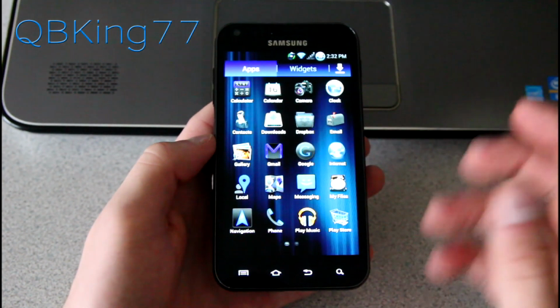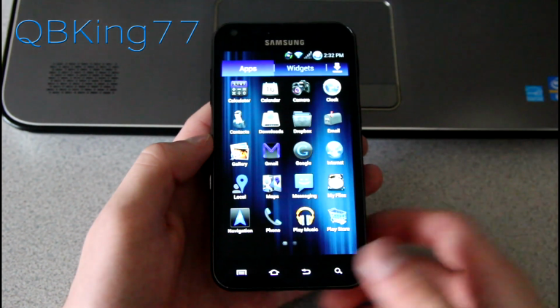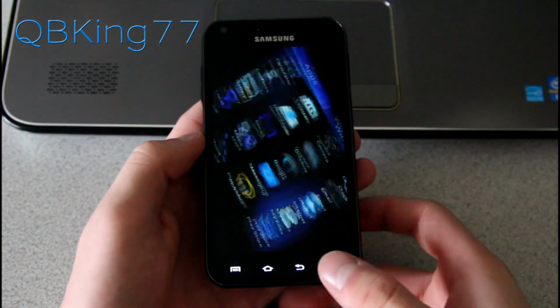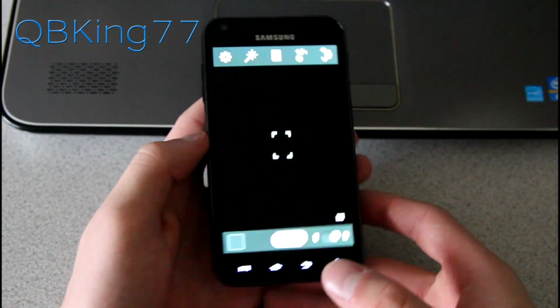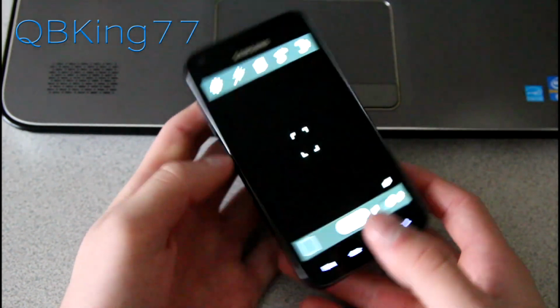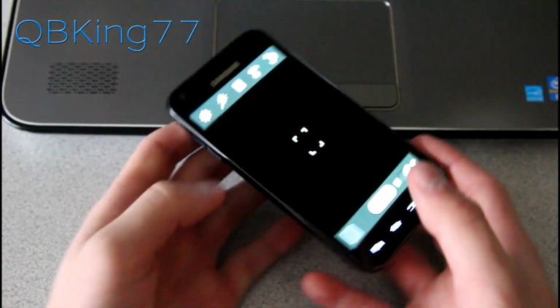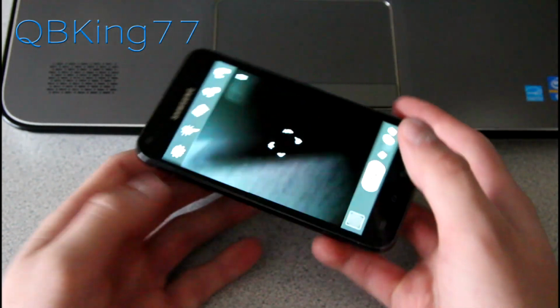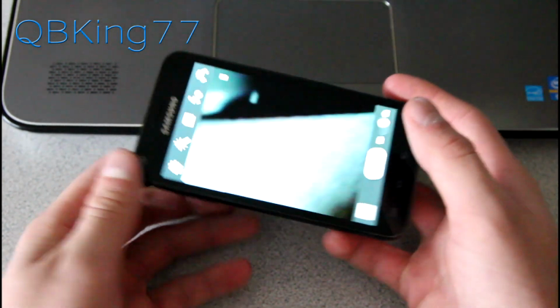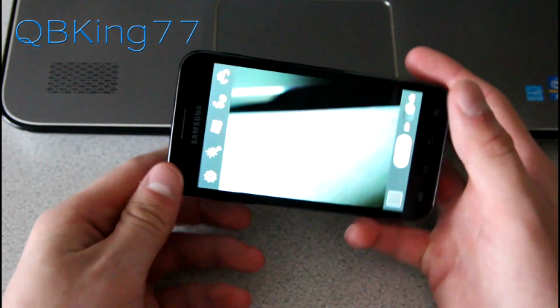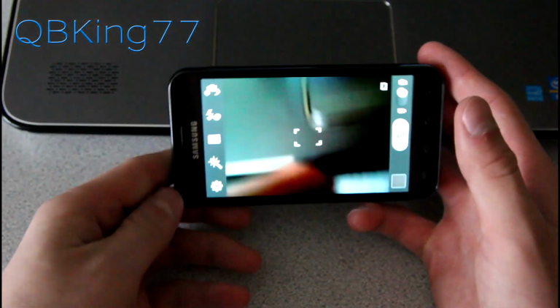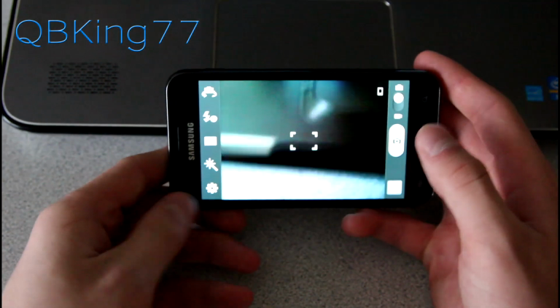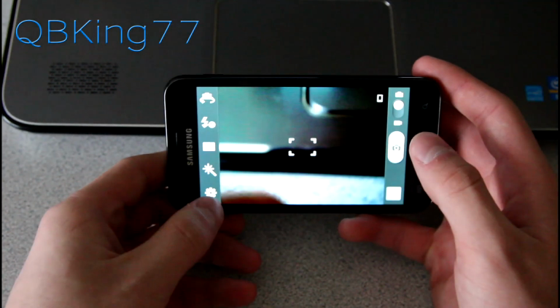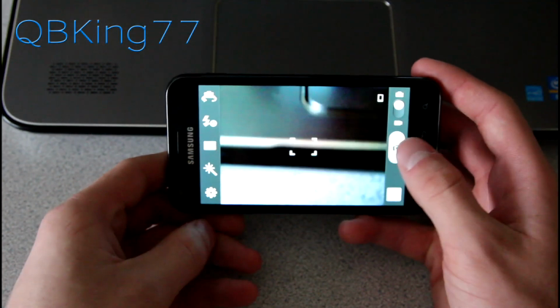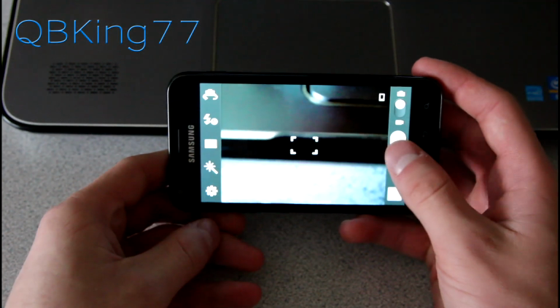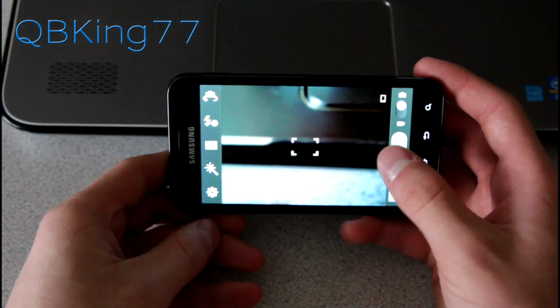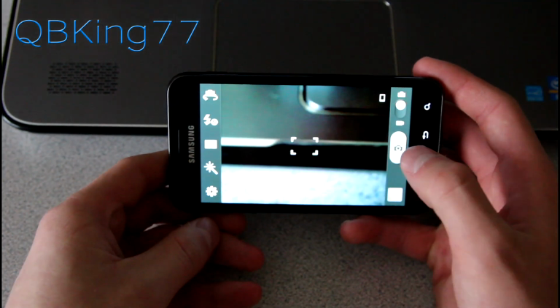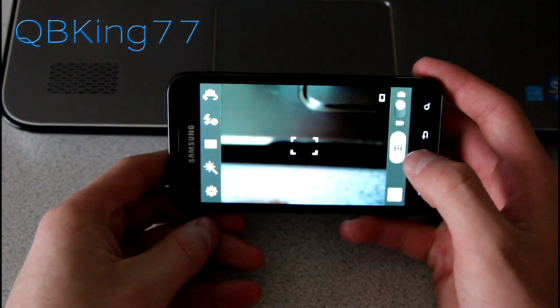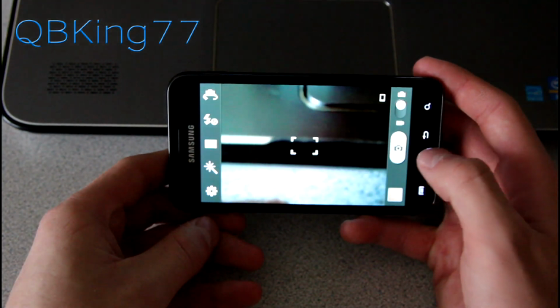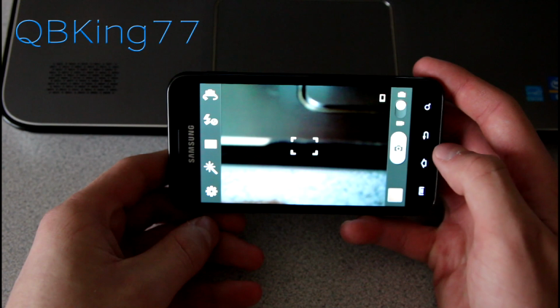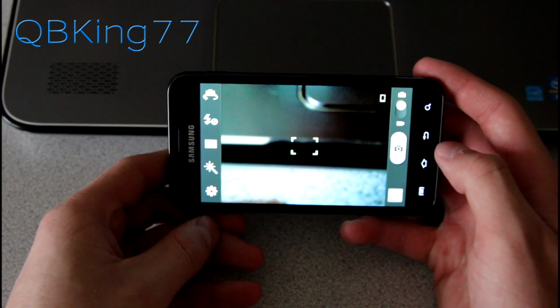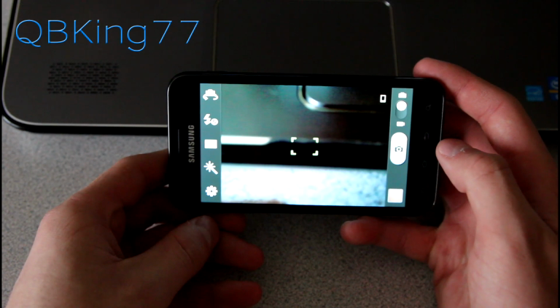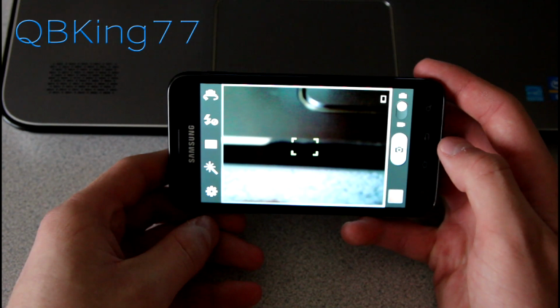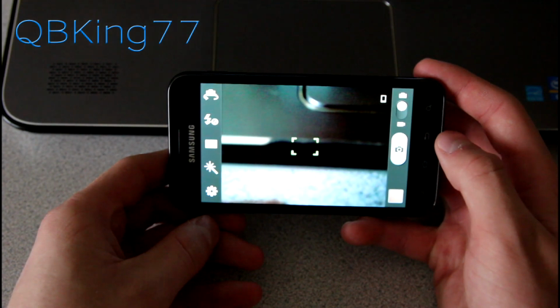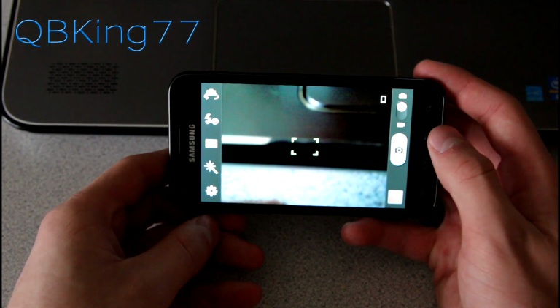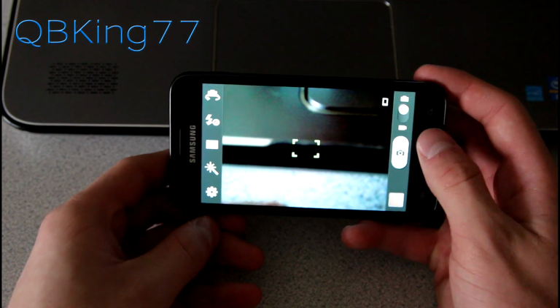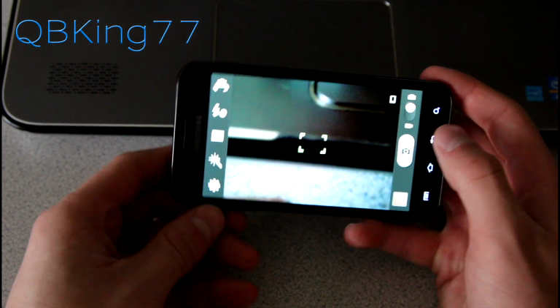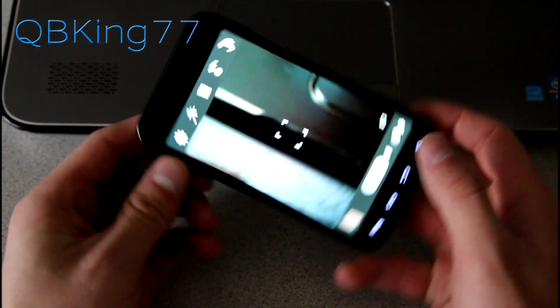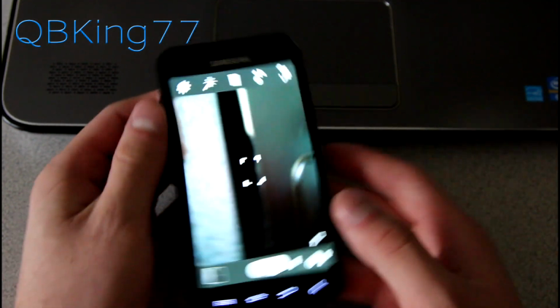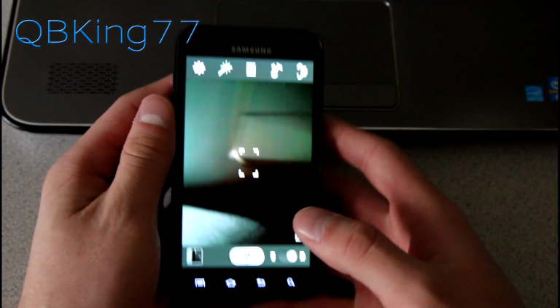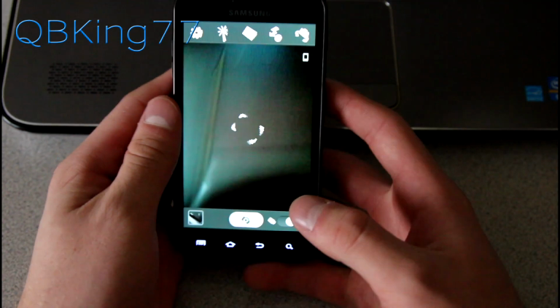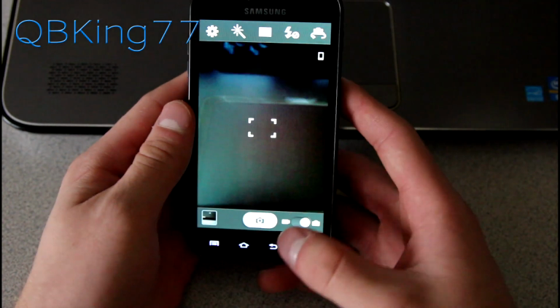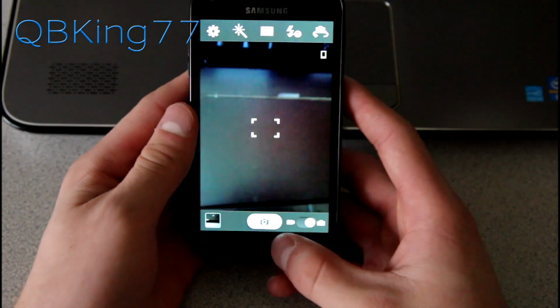Going into the camera application, it's pretty much a stock camera application — nothing necessarily out of the ordinary with that one. I'll take a quick picture there.